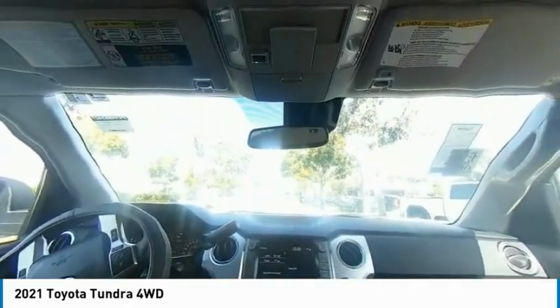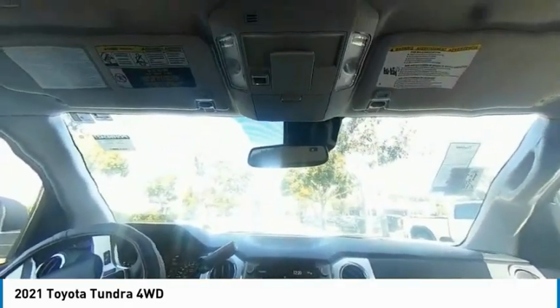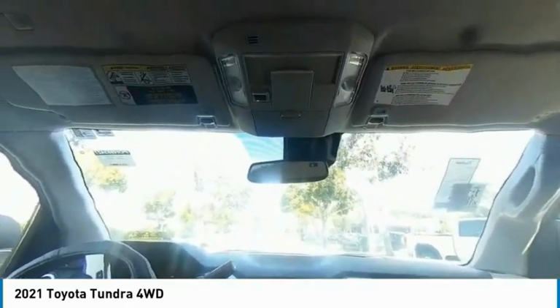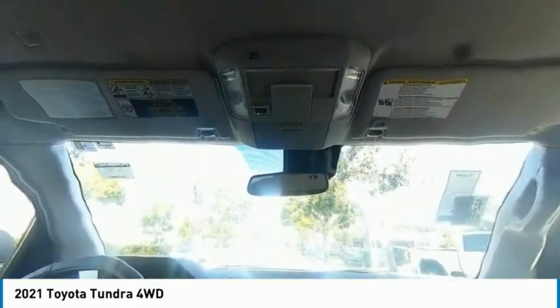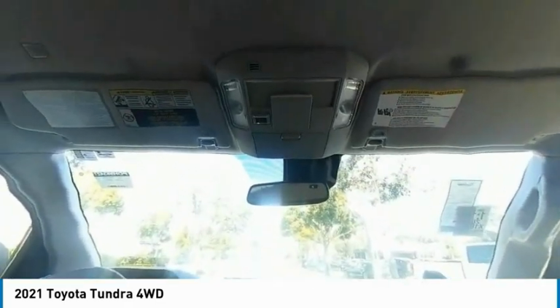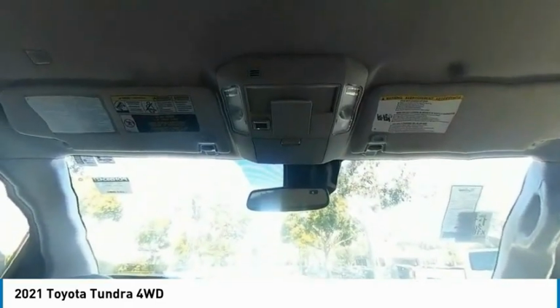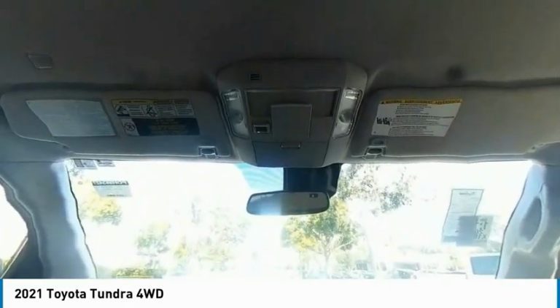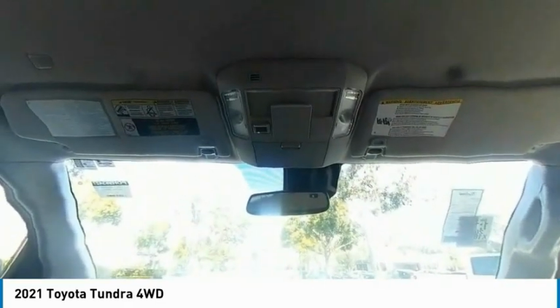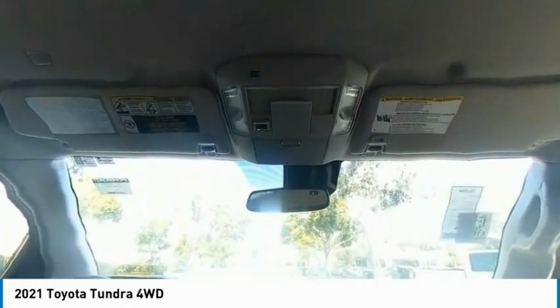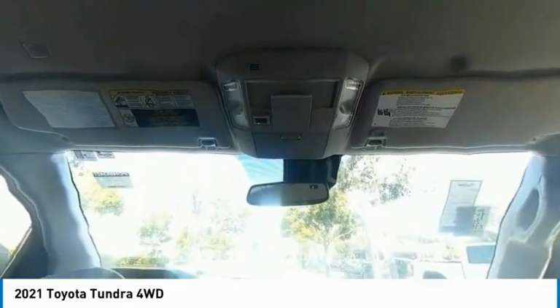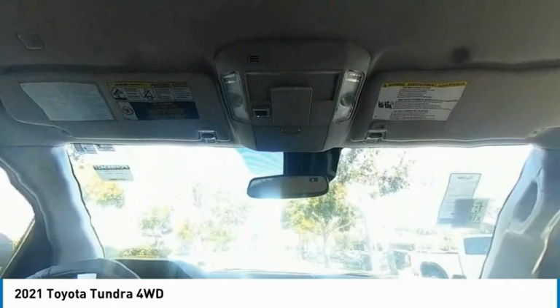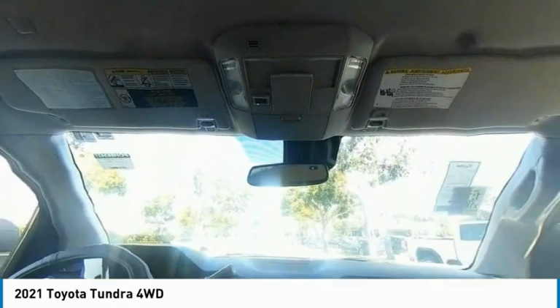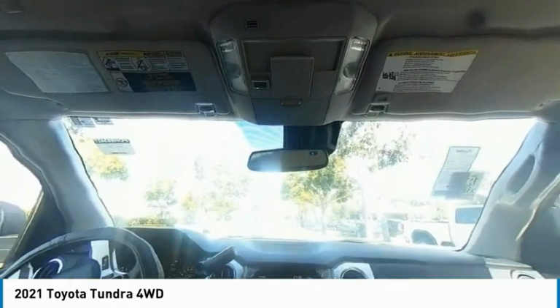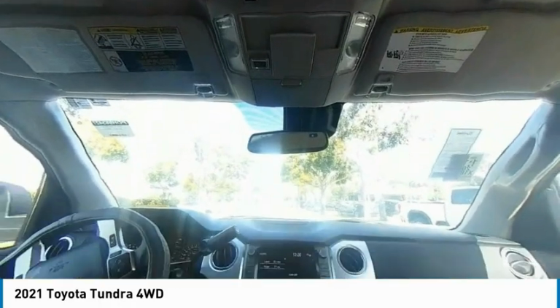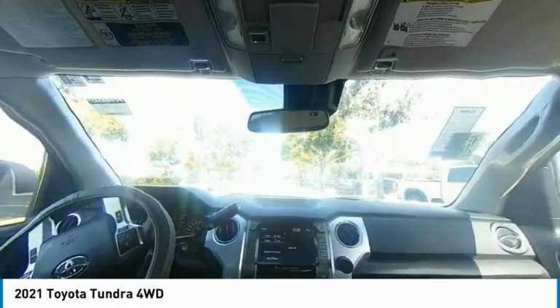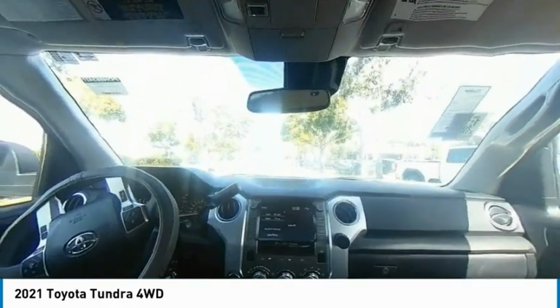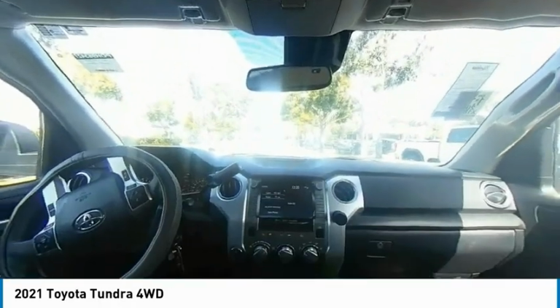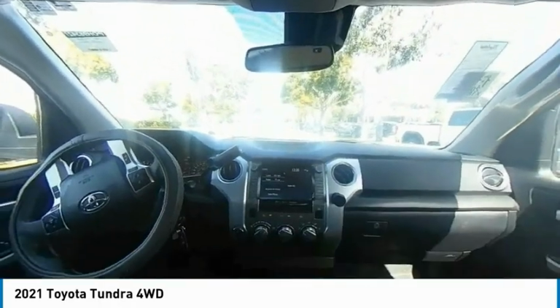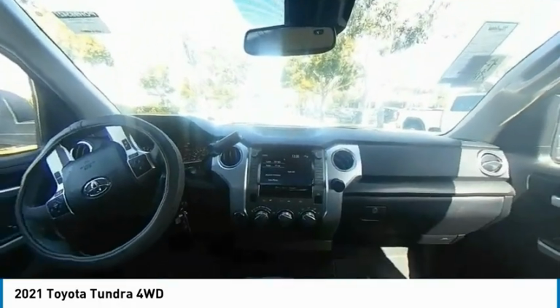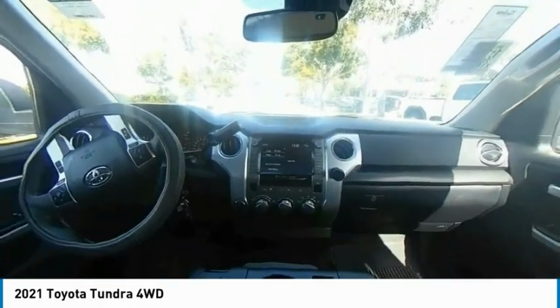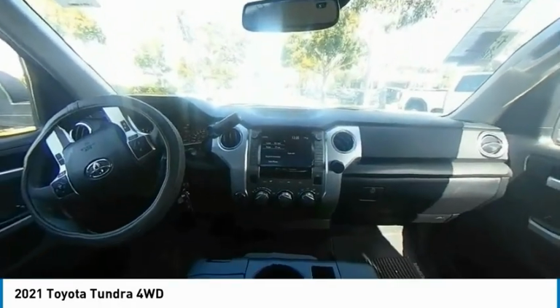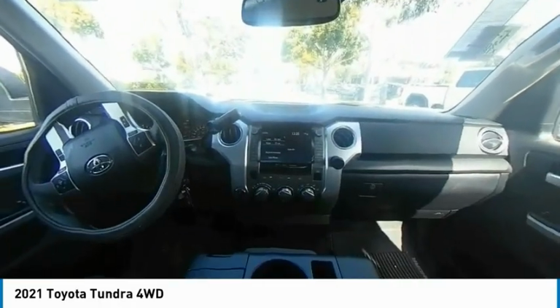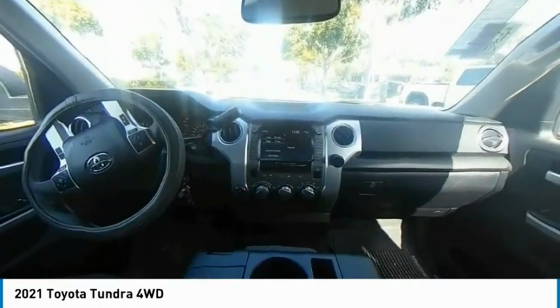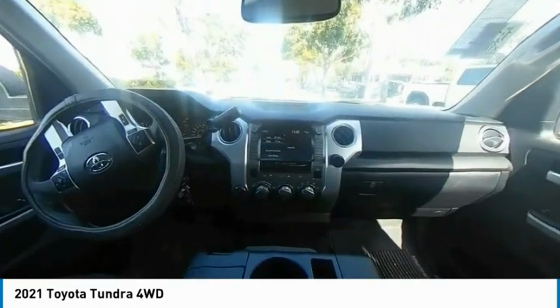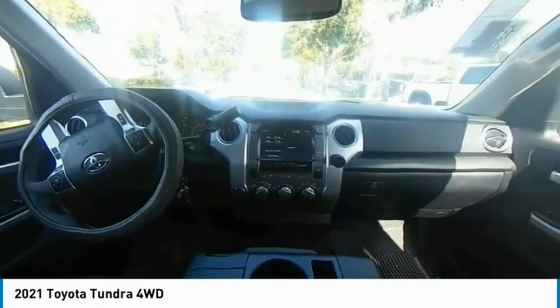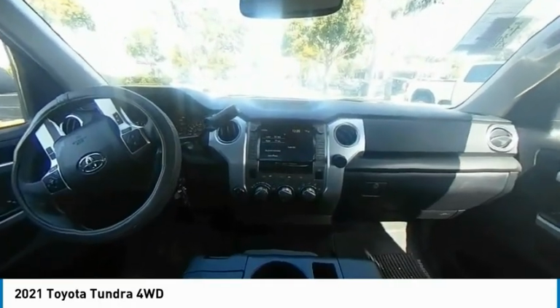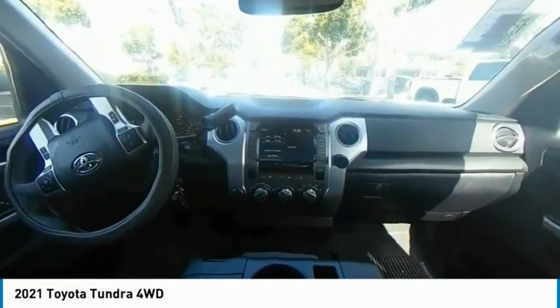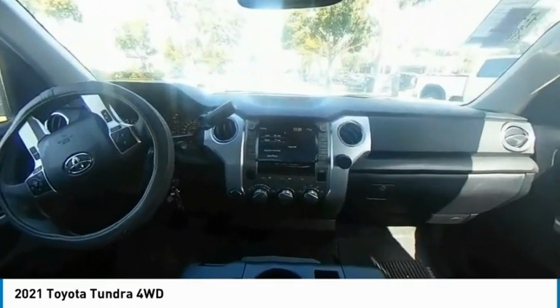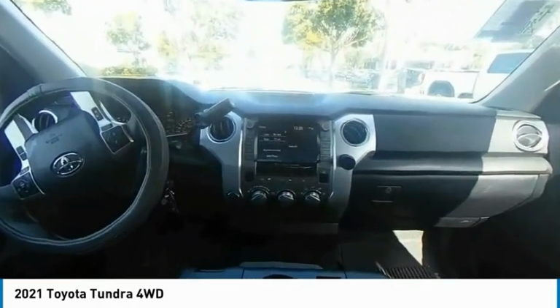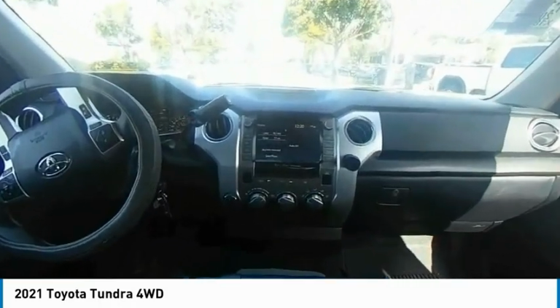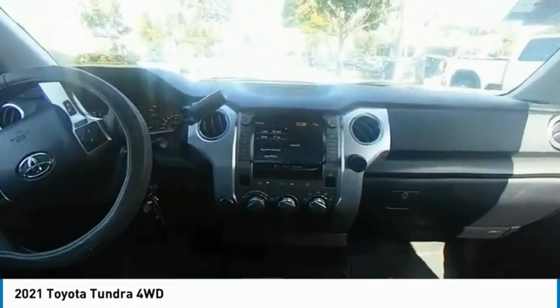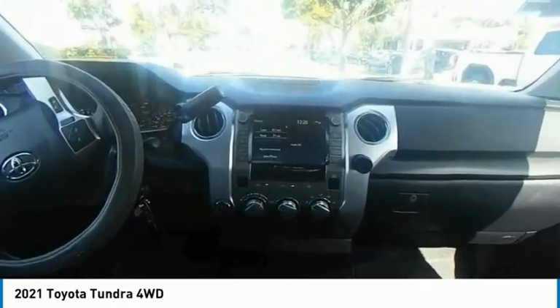Bluetooth, driver airbag. If you like it online, you'll love it in your driveway. Take it for a spin today.